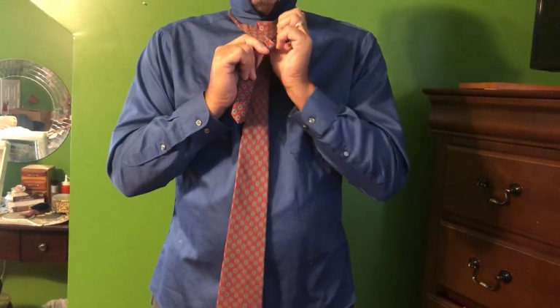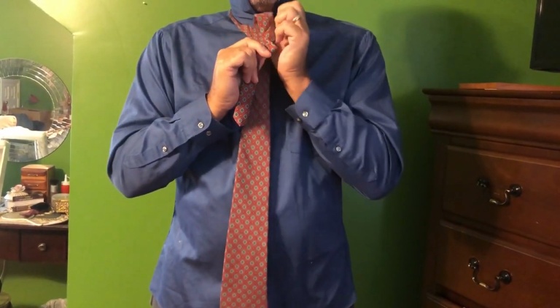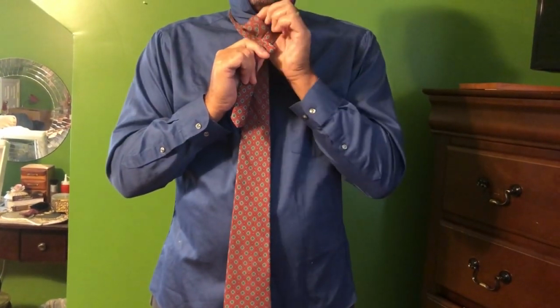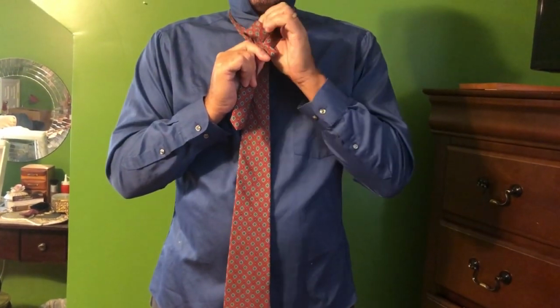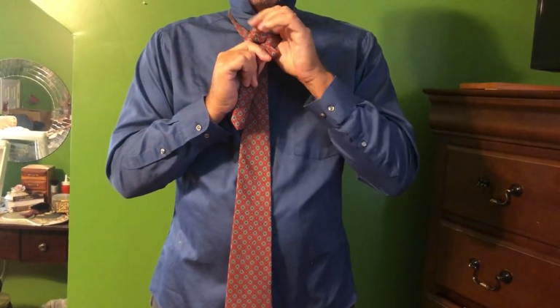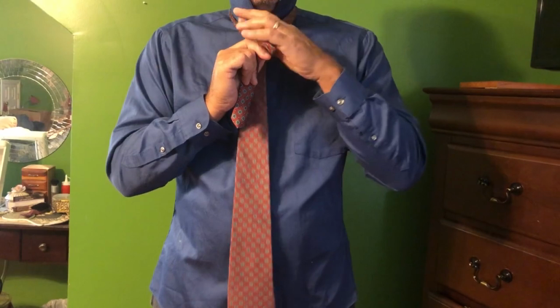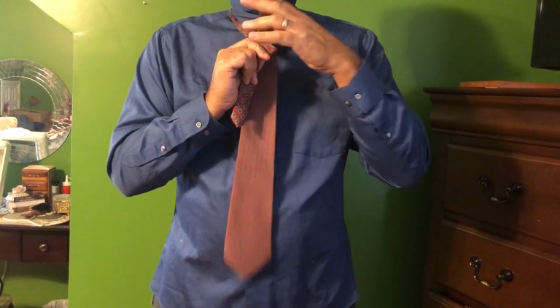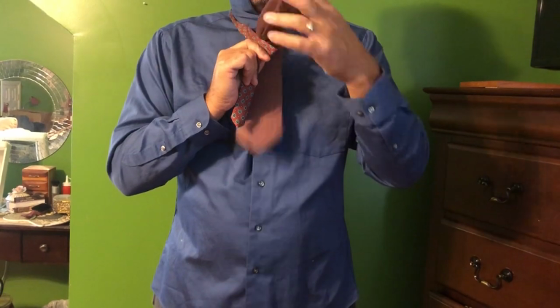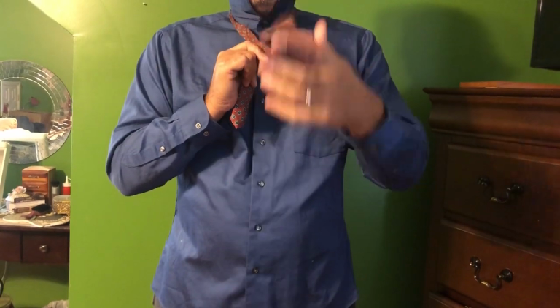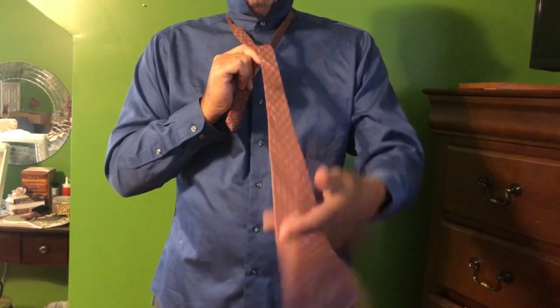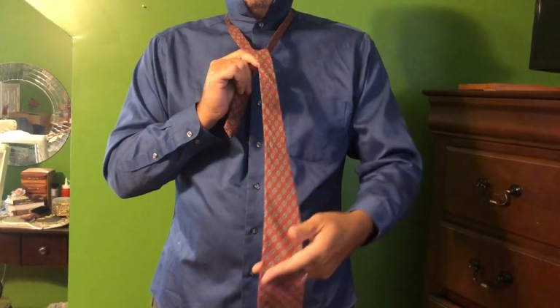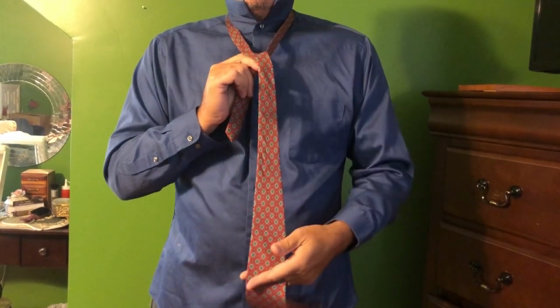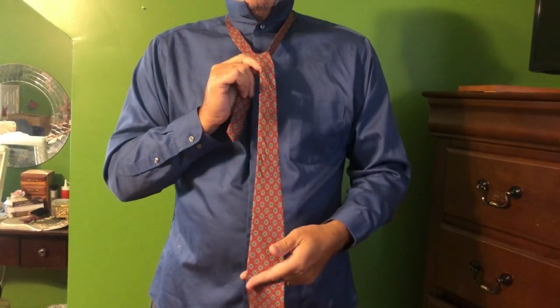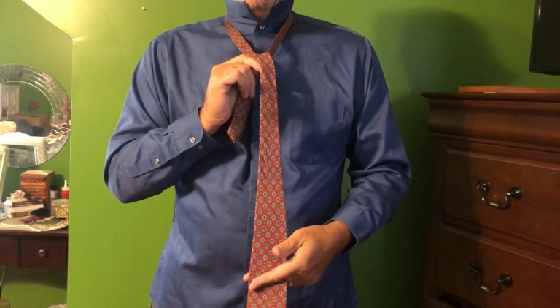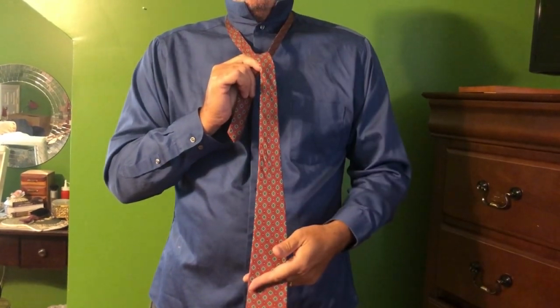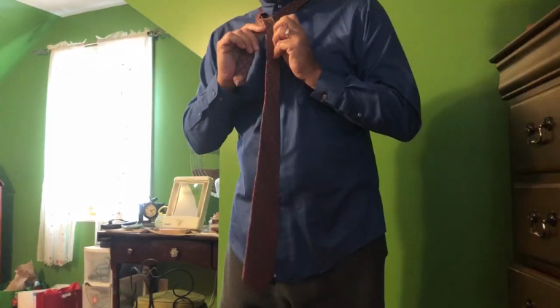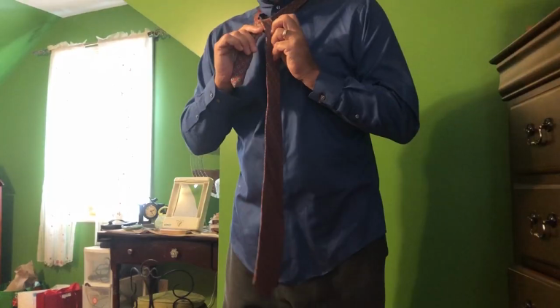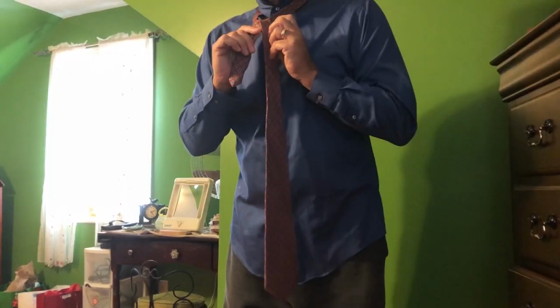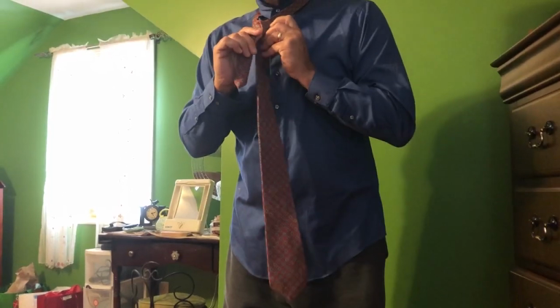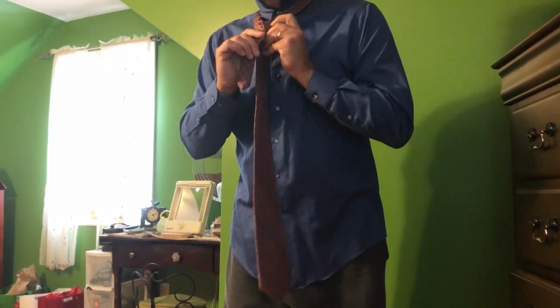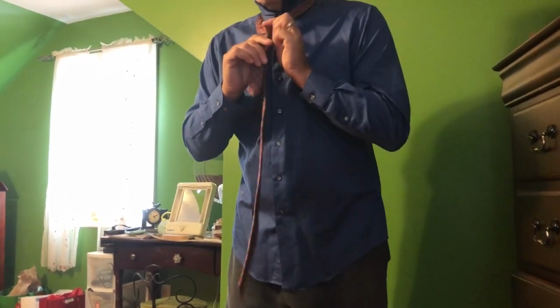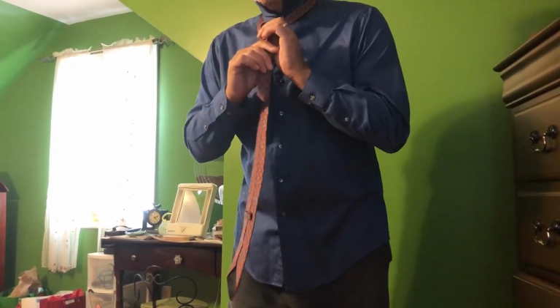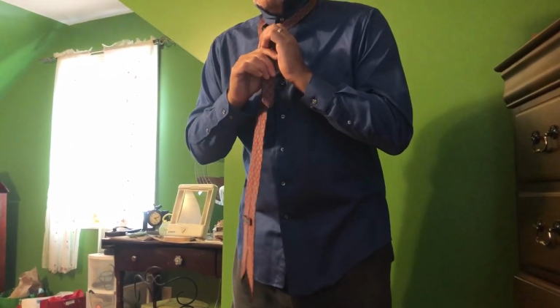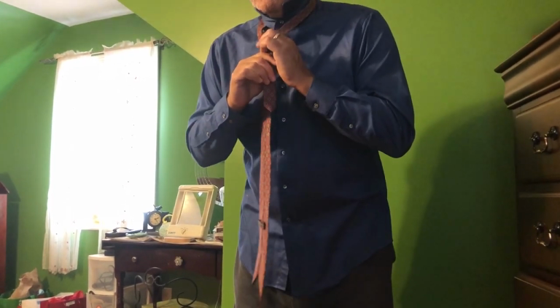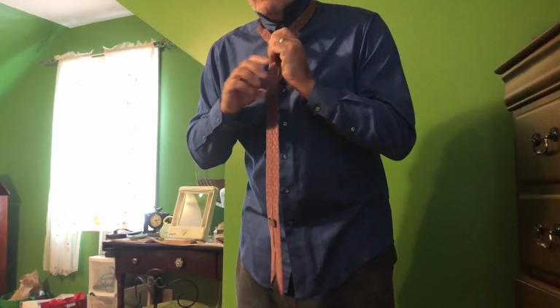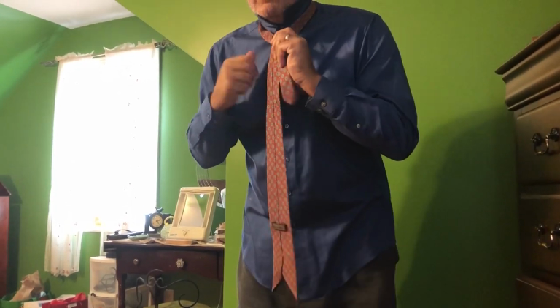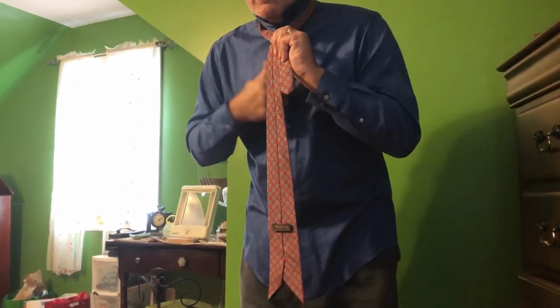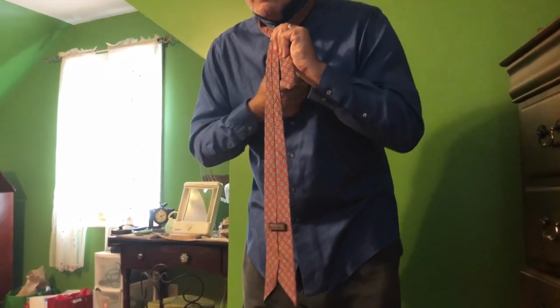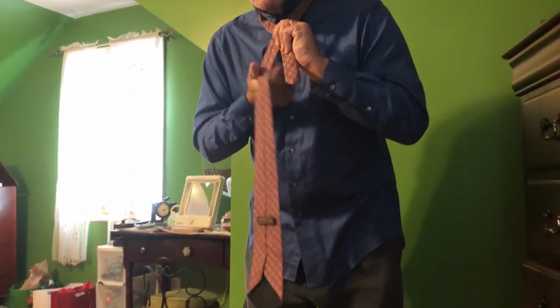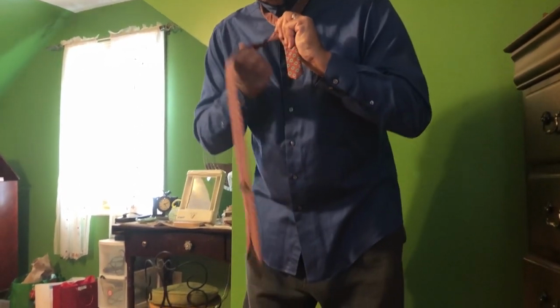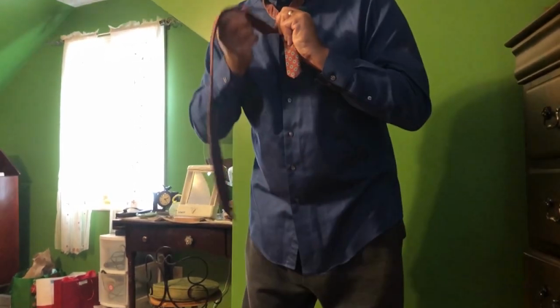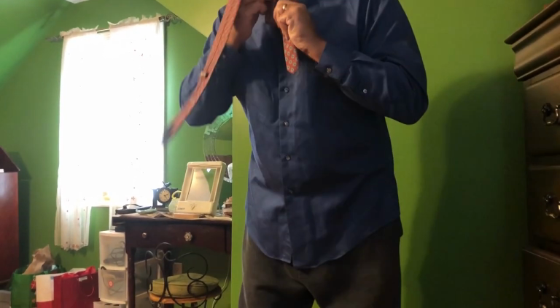Second, long end comes under and over. Third, long end comes around and under.